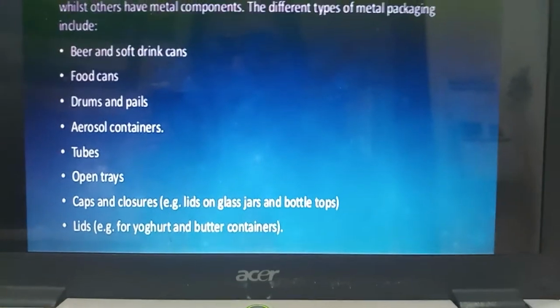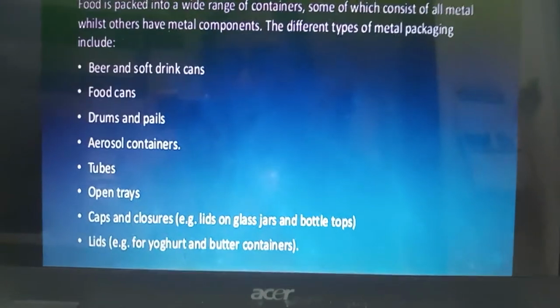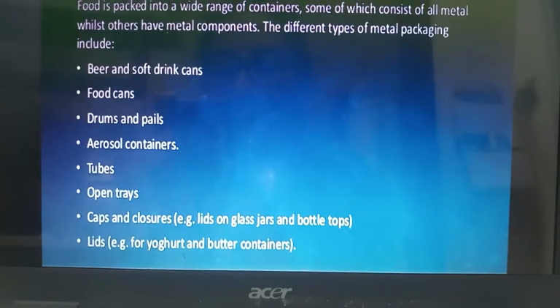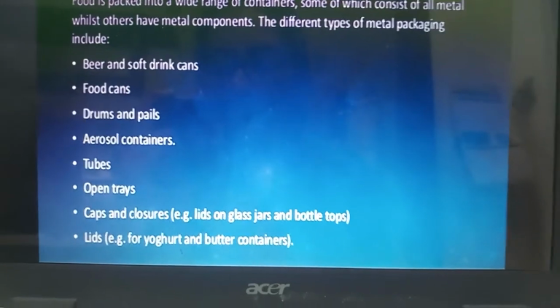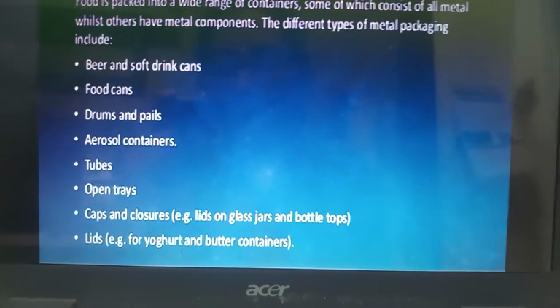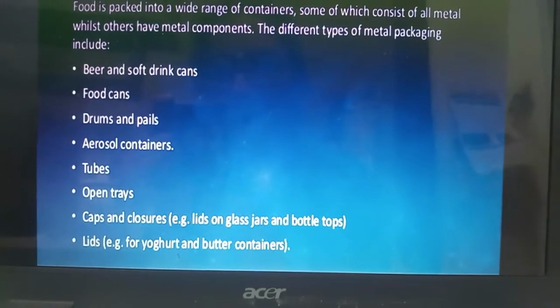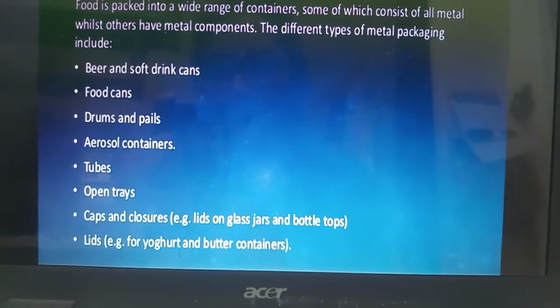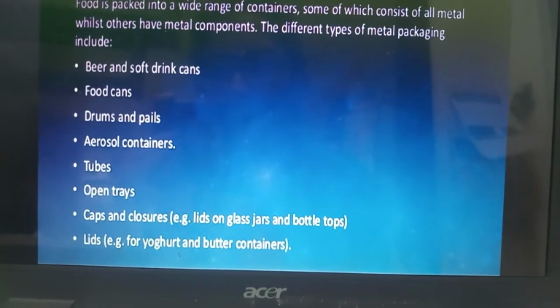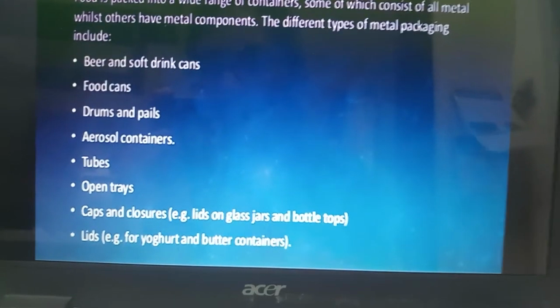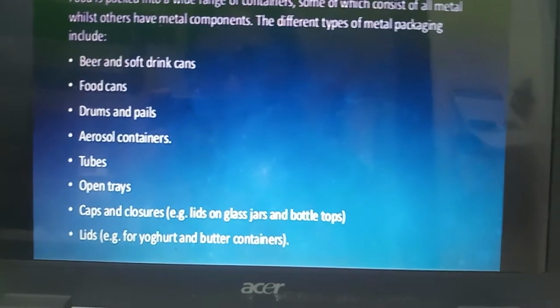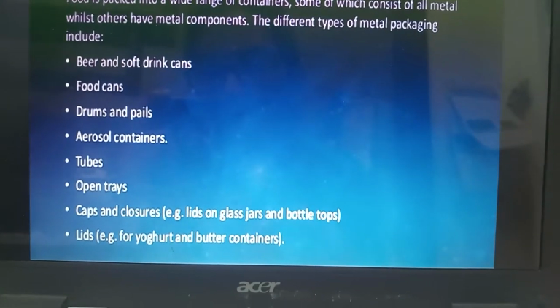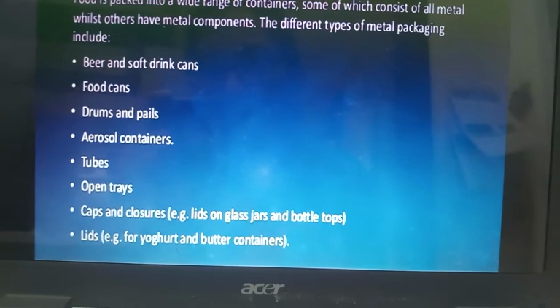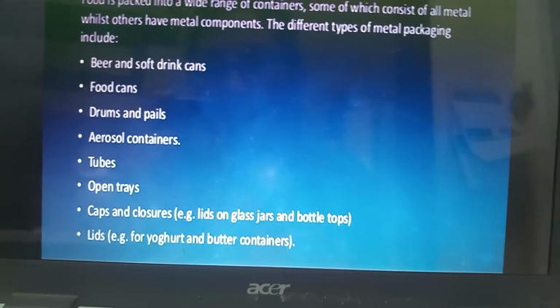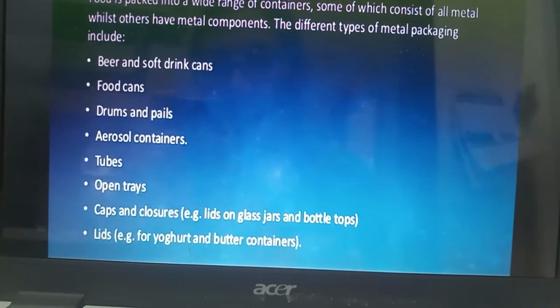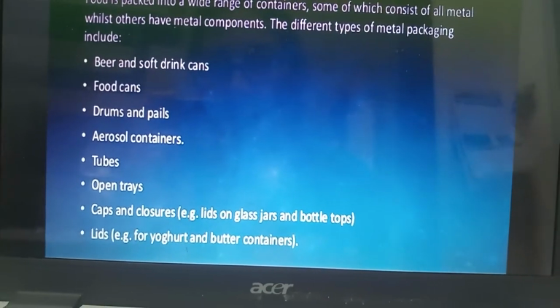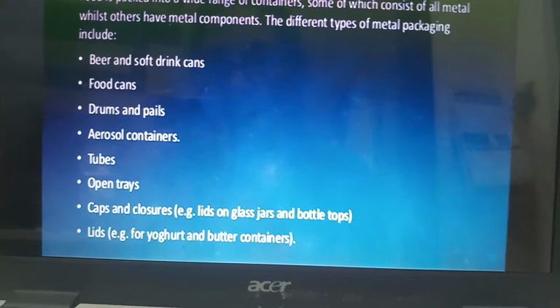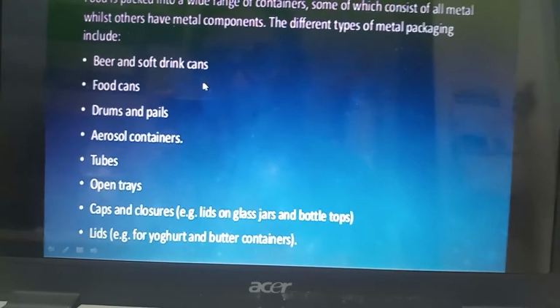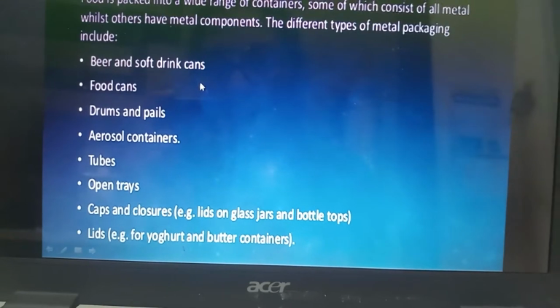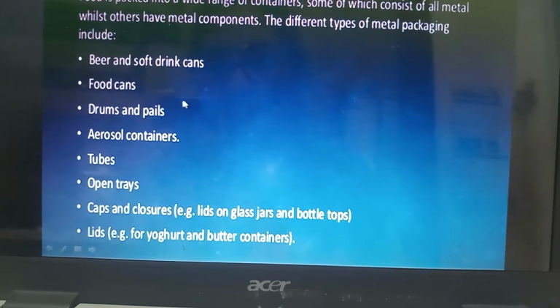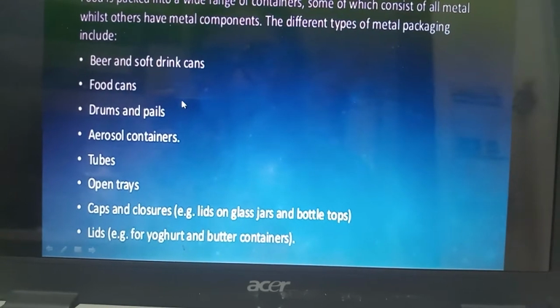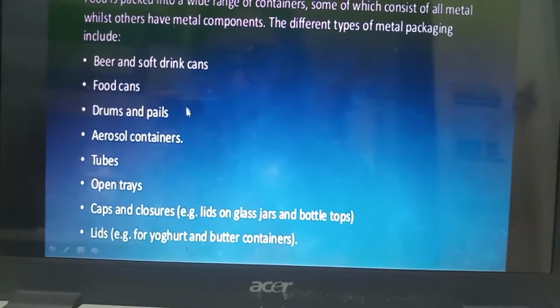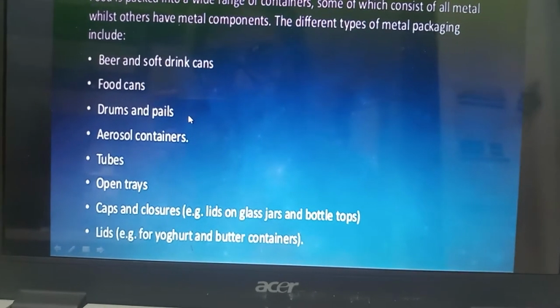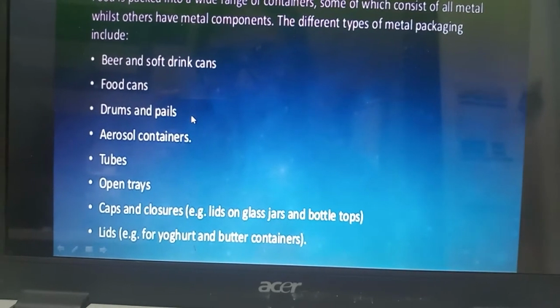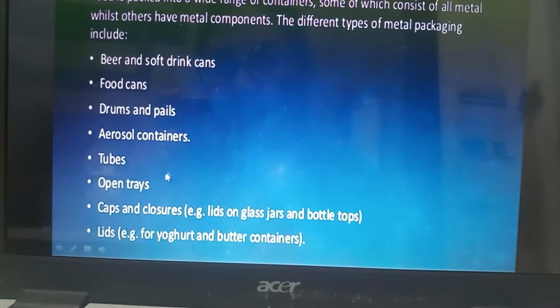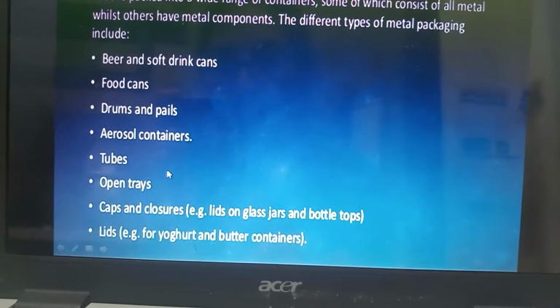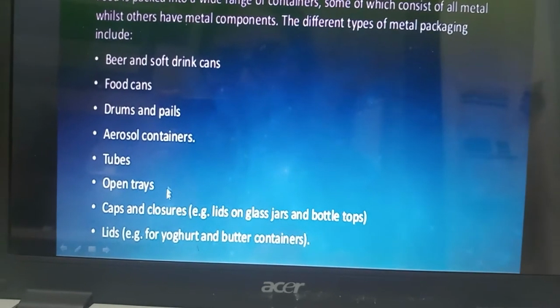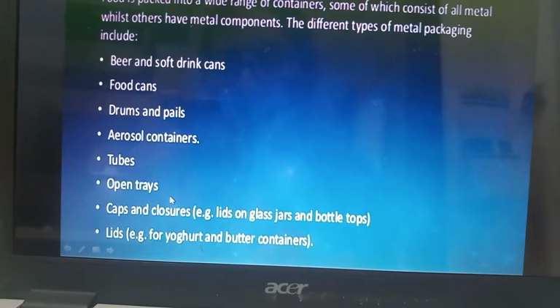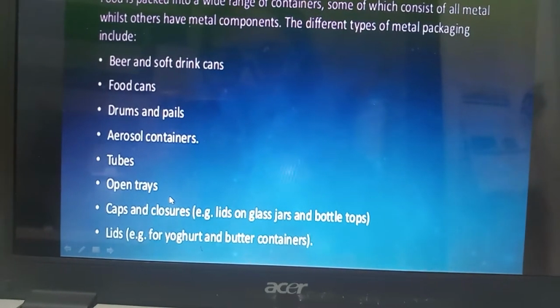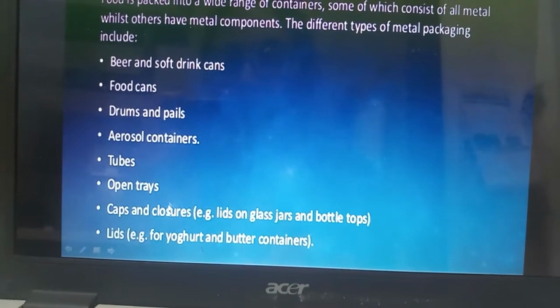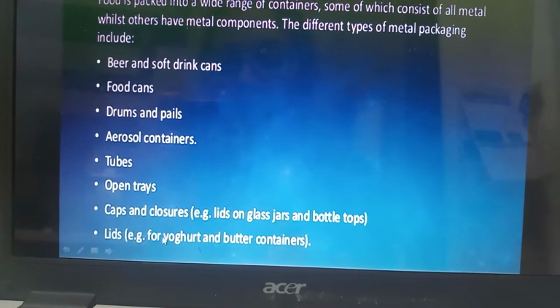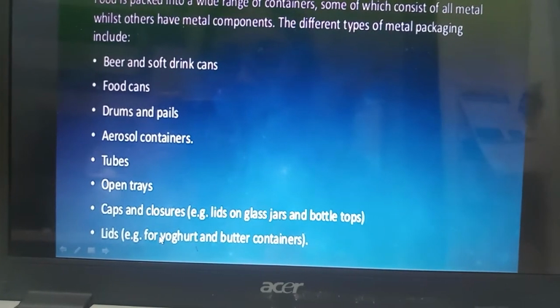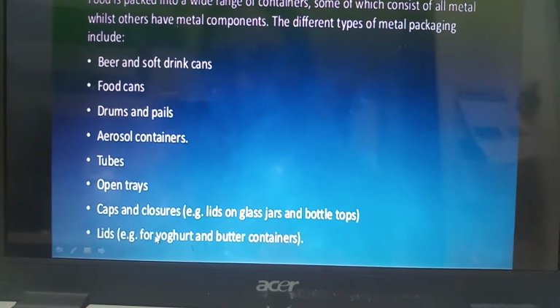Metal packaging is used for a variety of products, like in soft drinks, food cans, drums, tubes, open tubes, lids, etc.